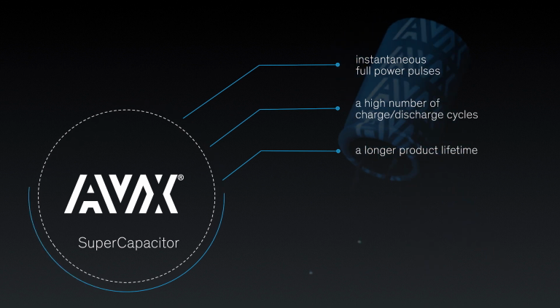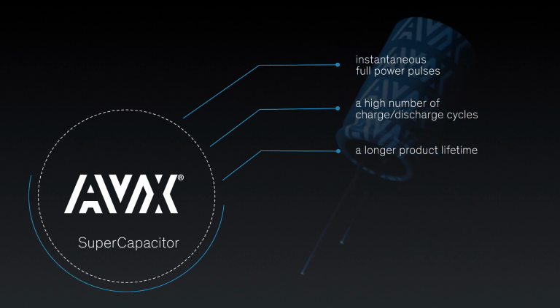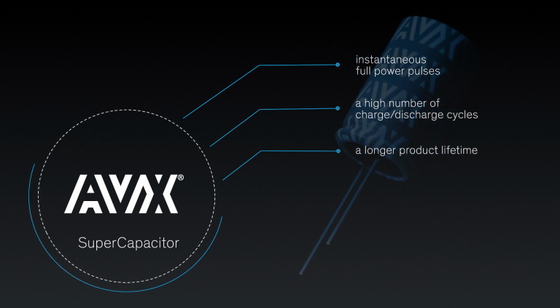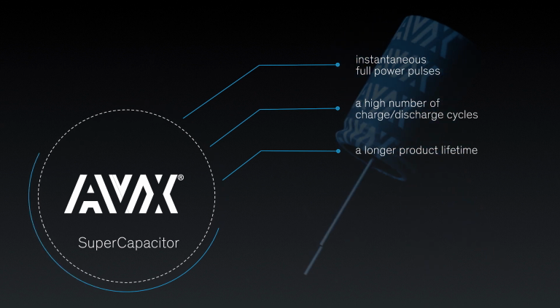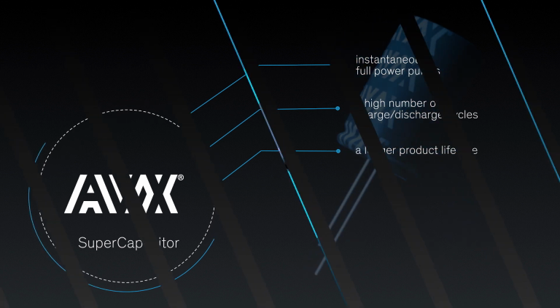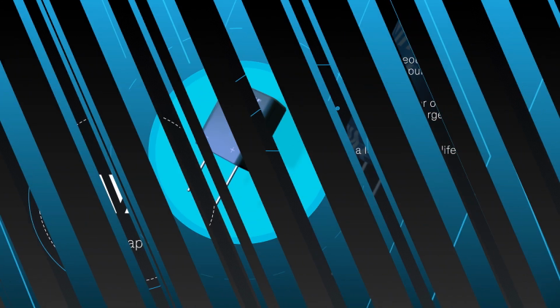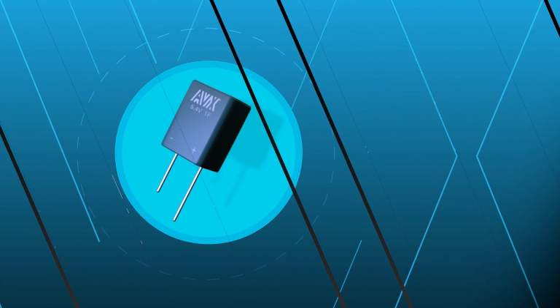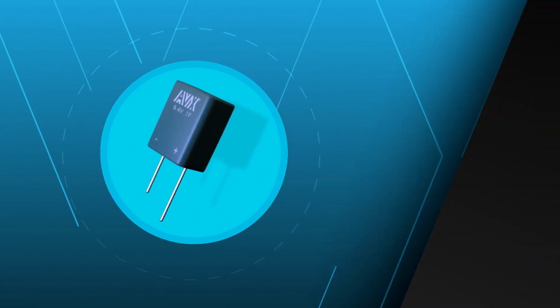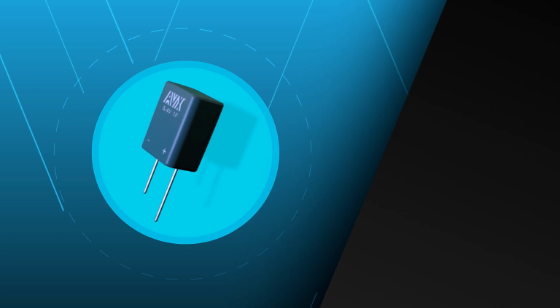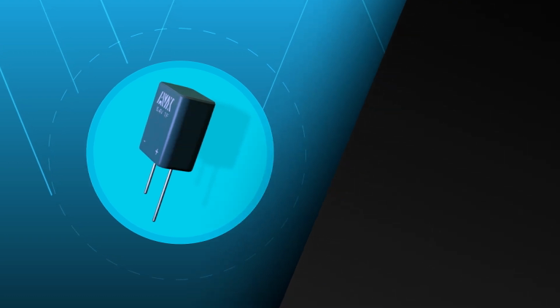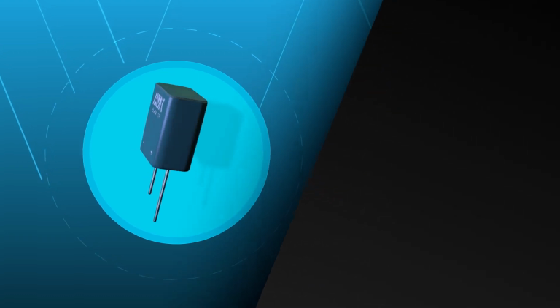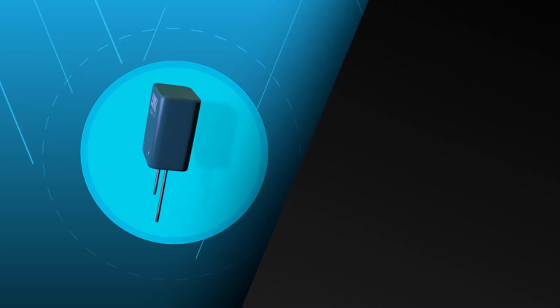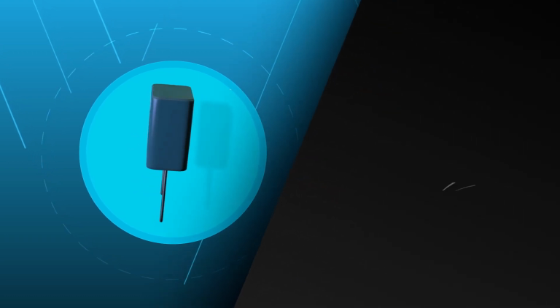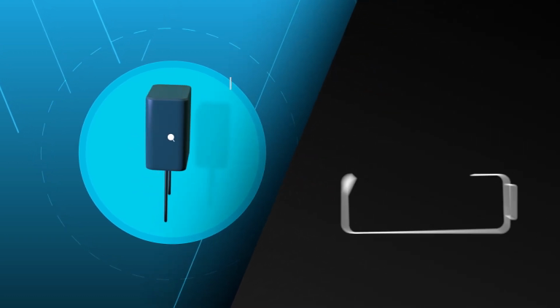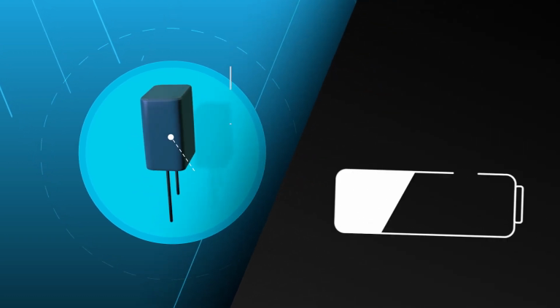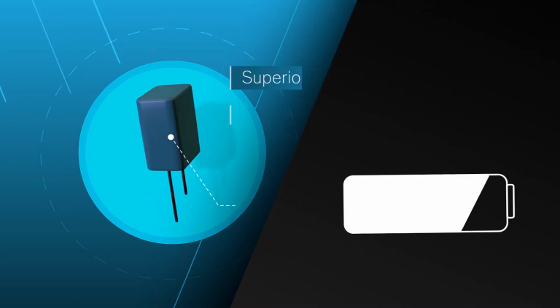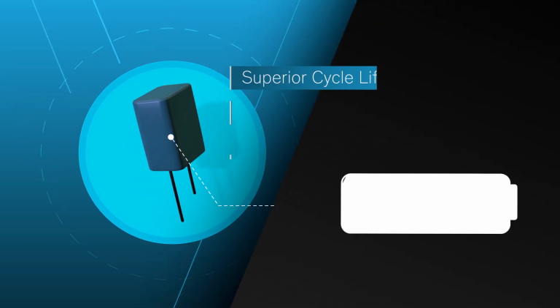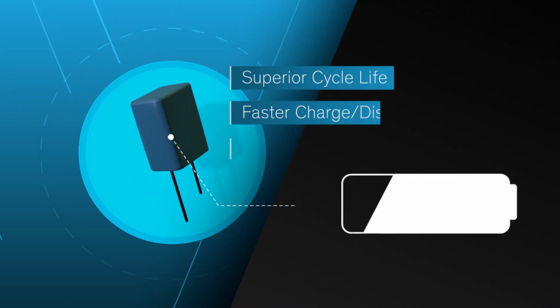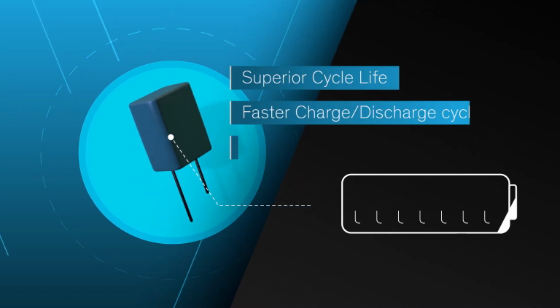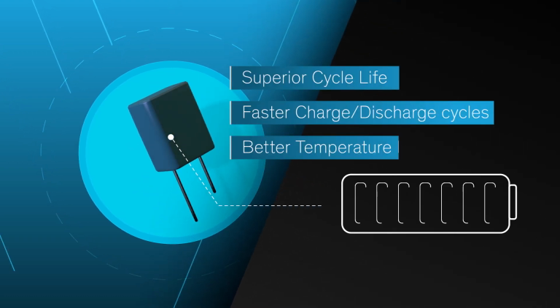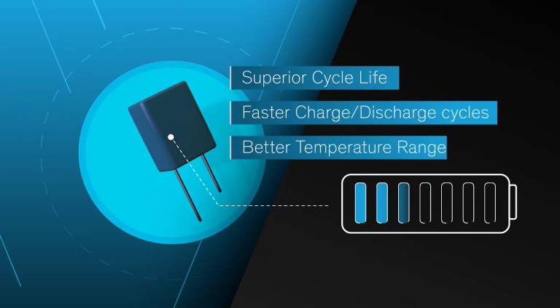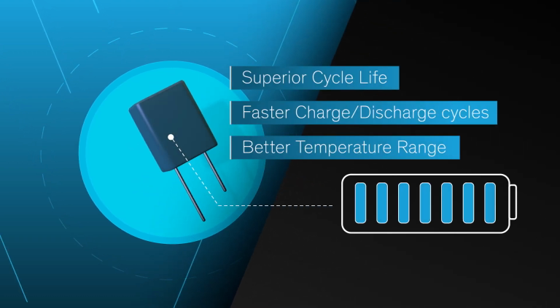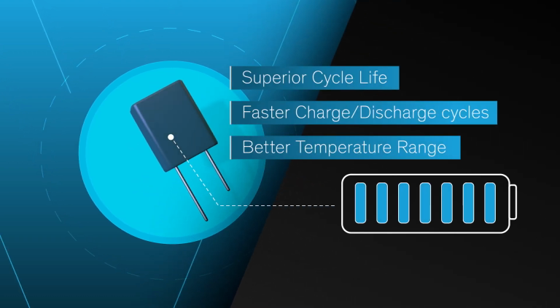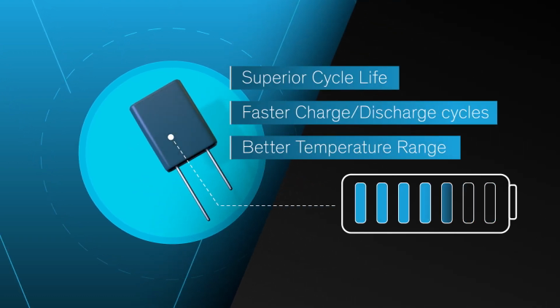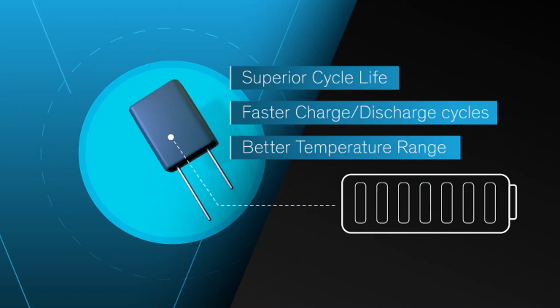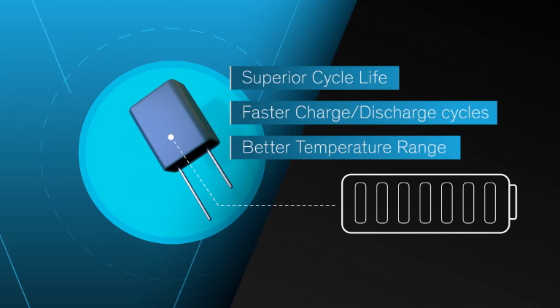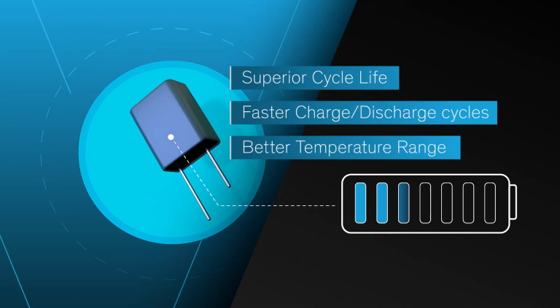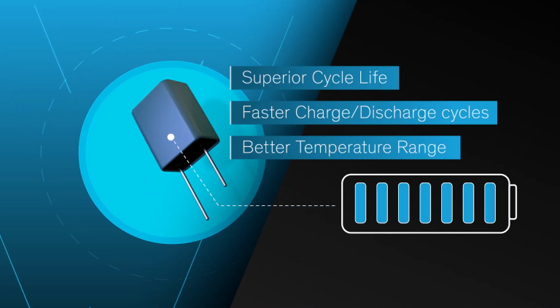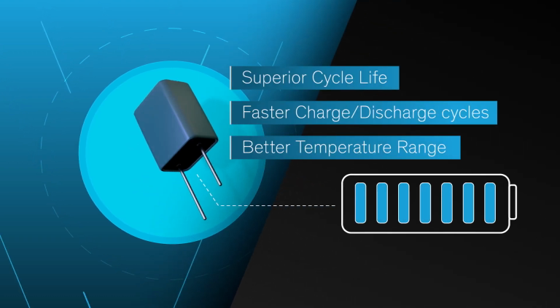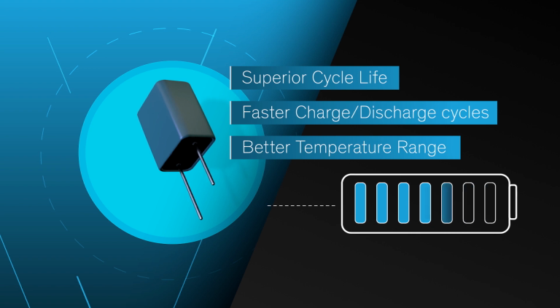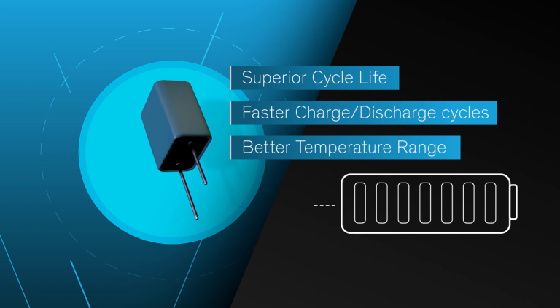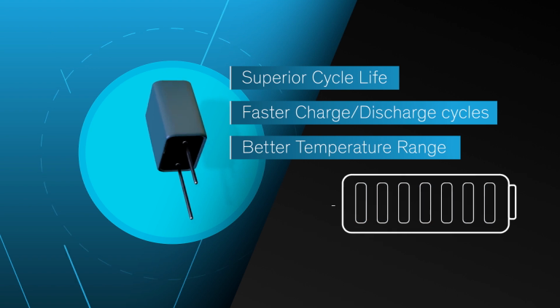Compared to batteries, supercapacitors have a far superior cycle life, faster charge discharge cycles, and a better temperature range.